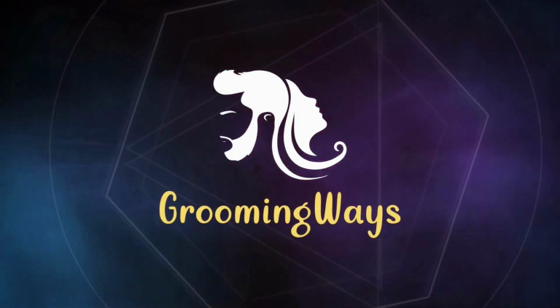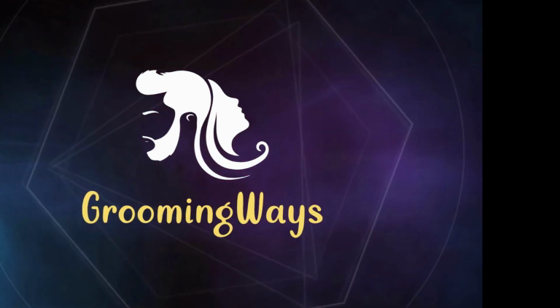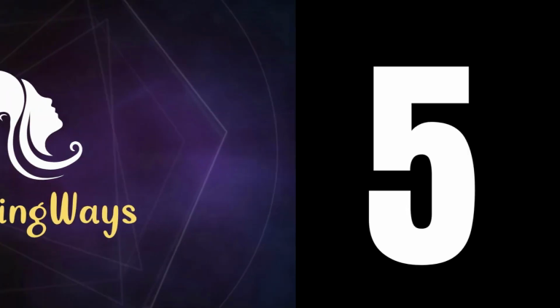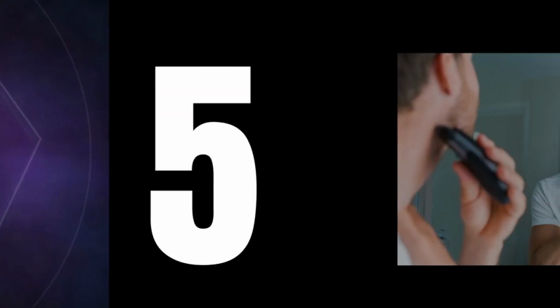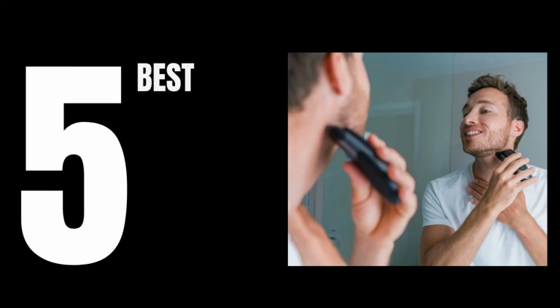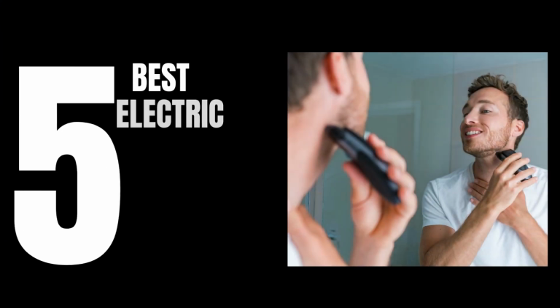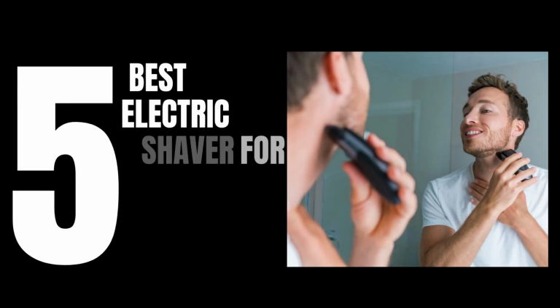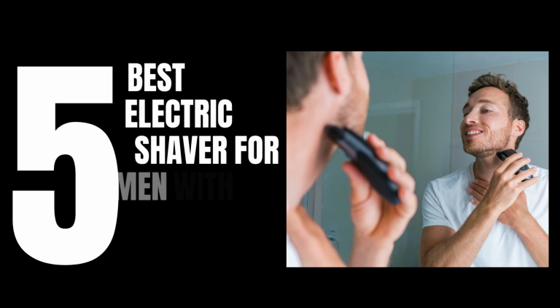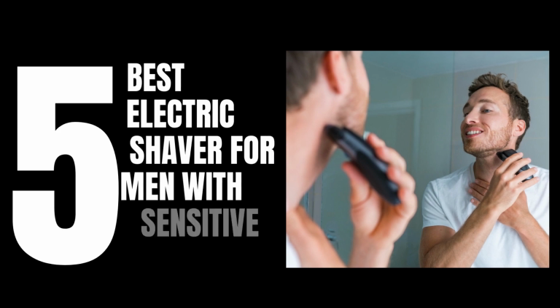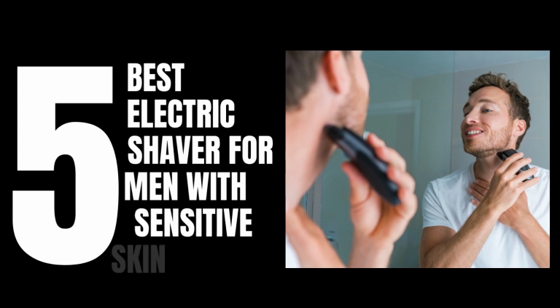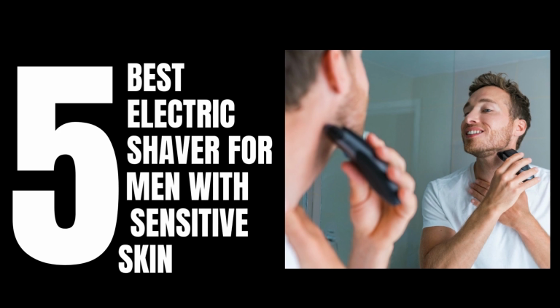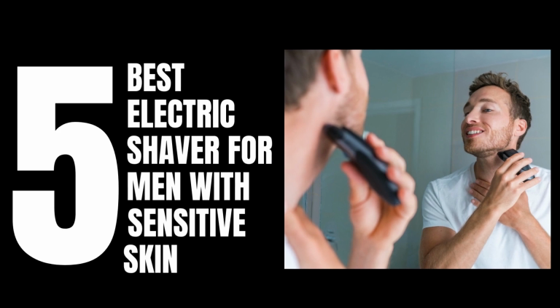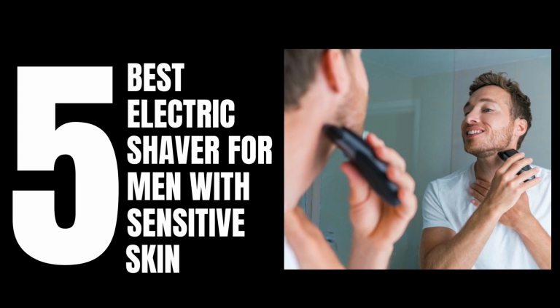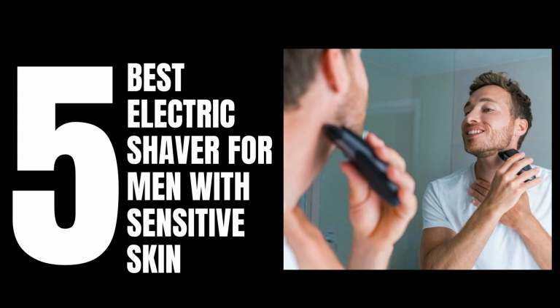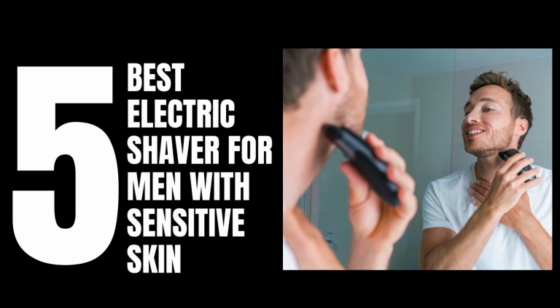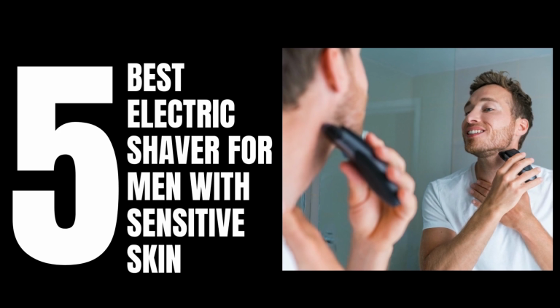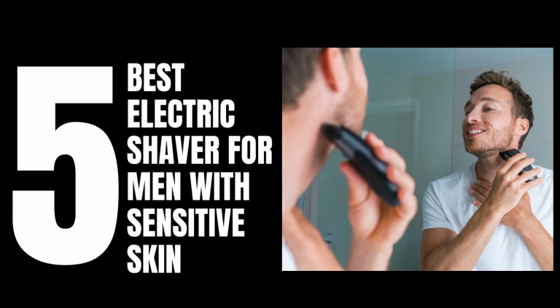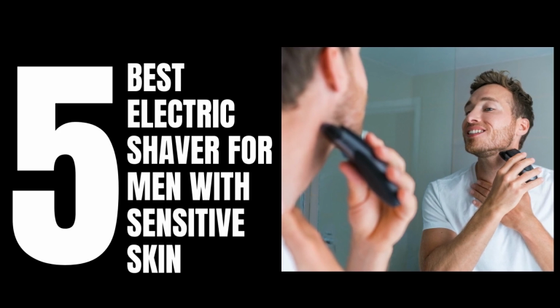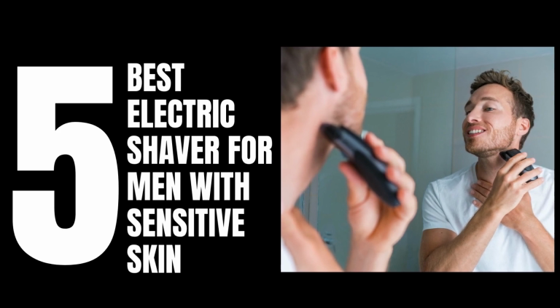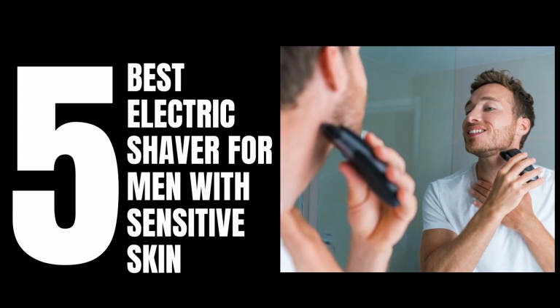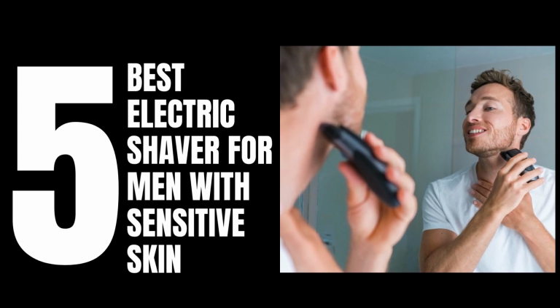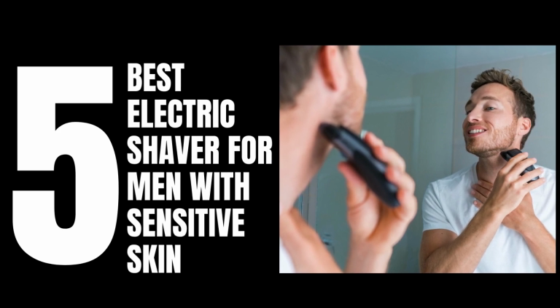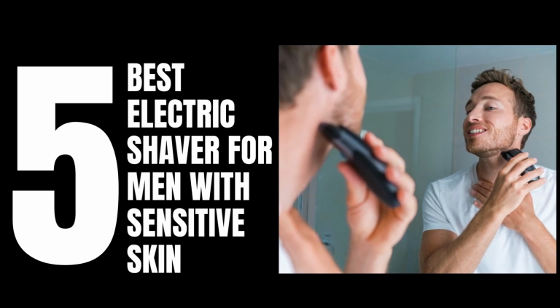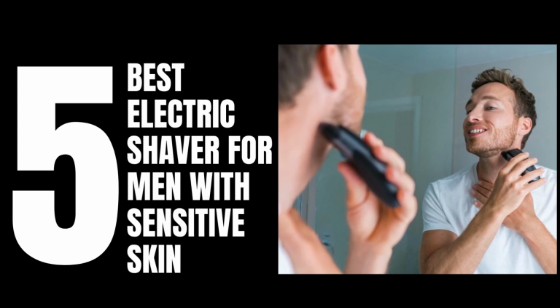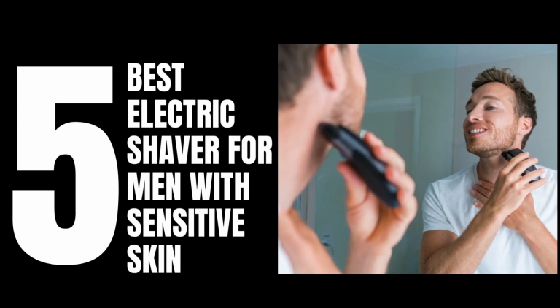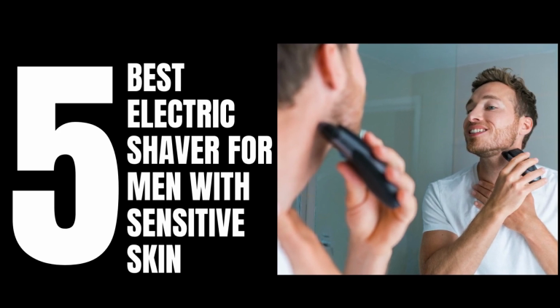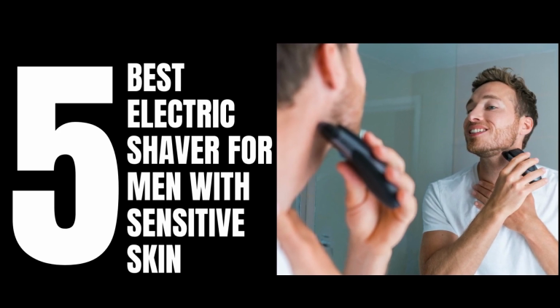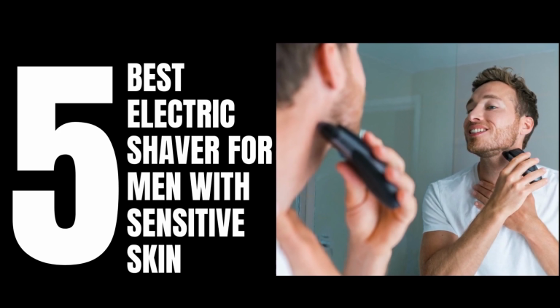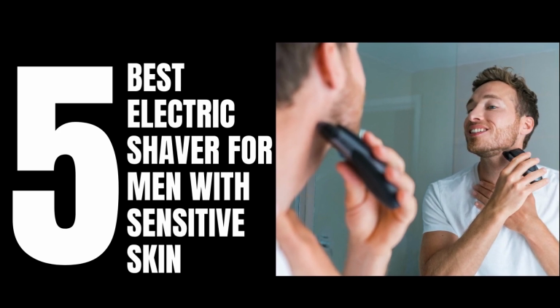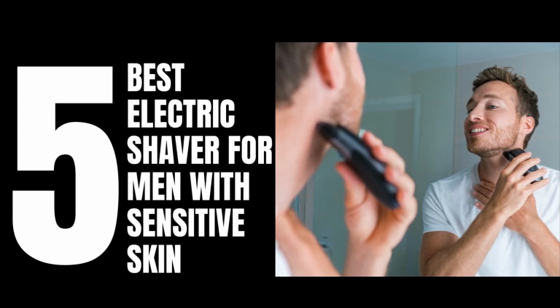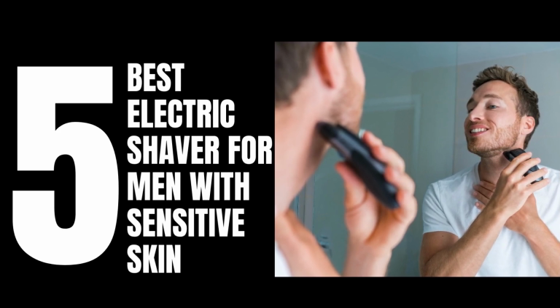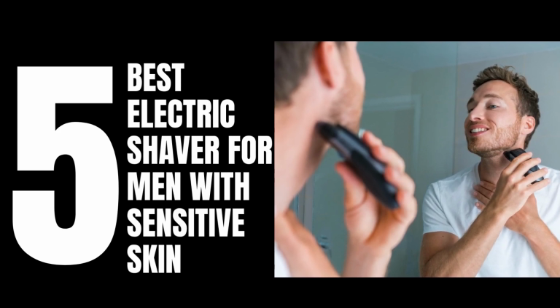Welcome back to our channel. Today we are going to talk about the five best electric shavers for men with sensitive skin.